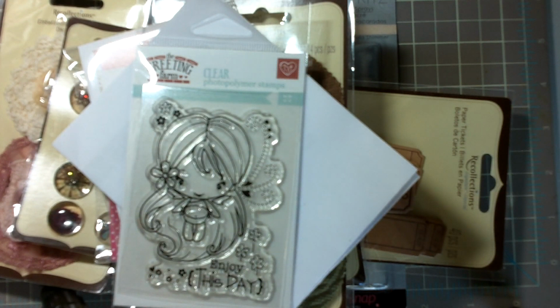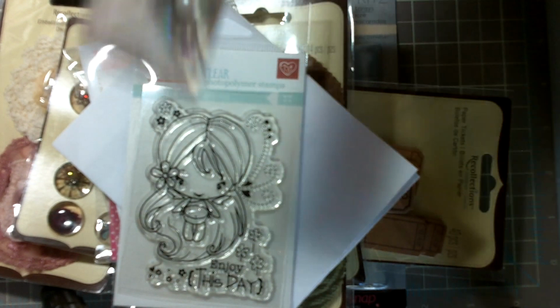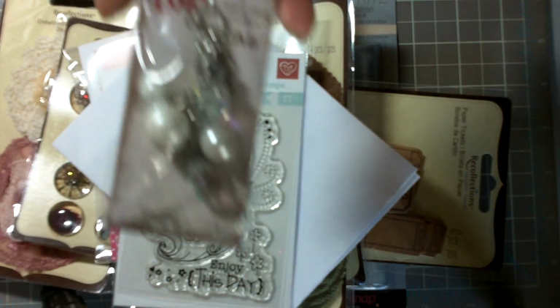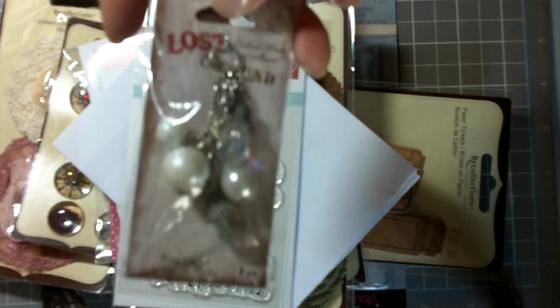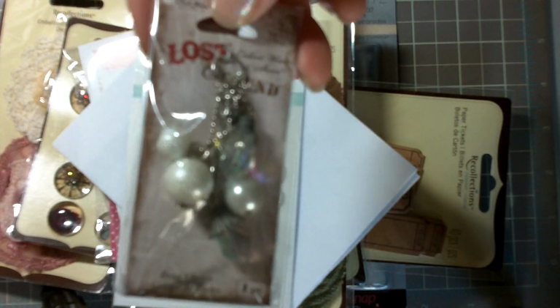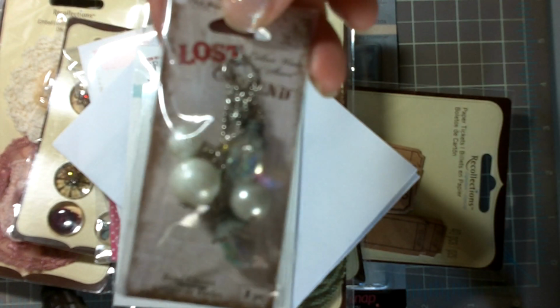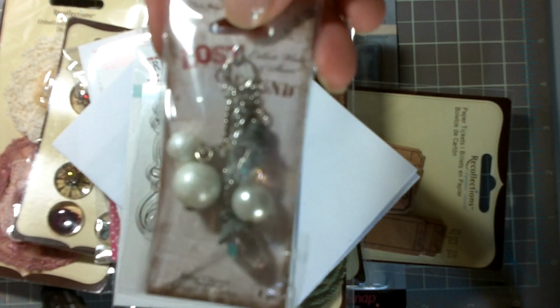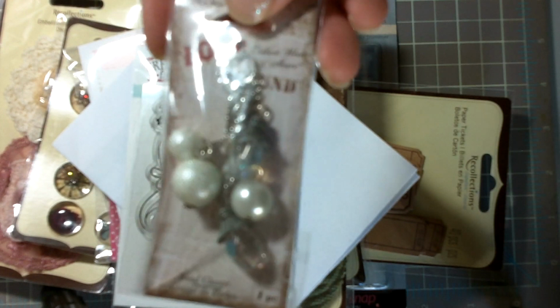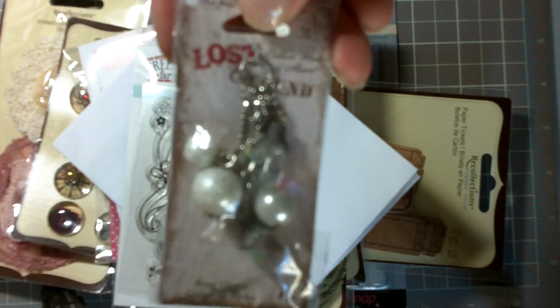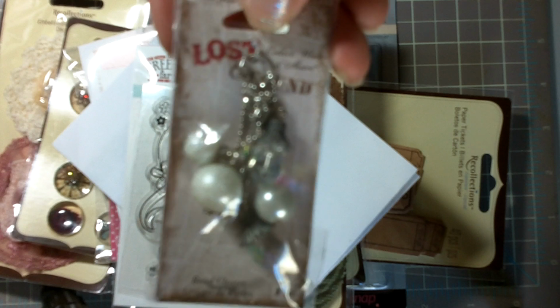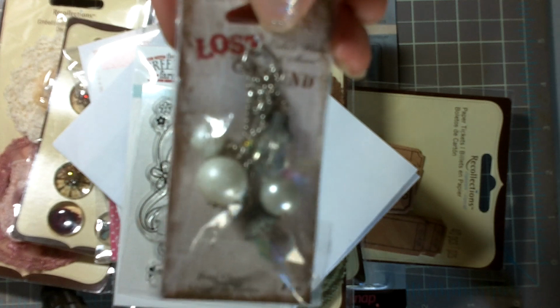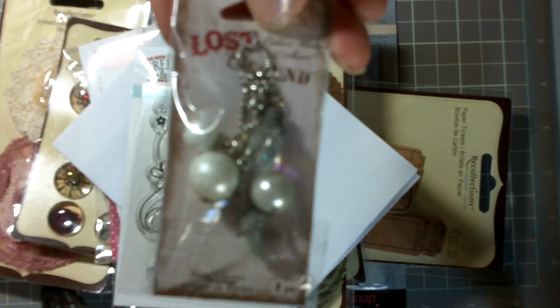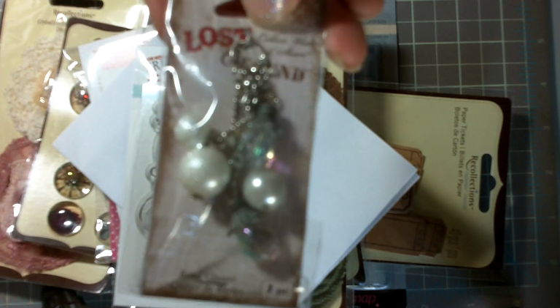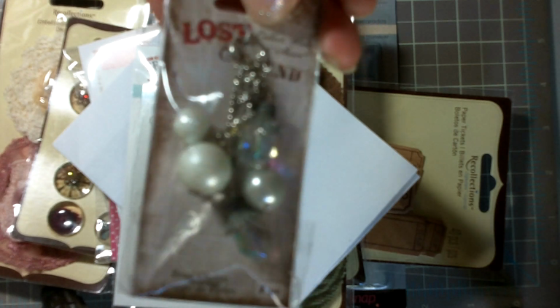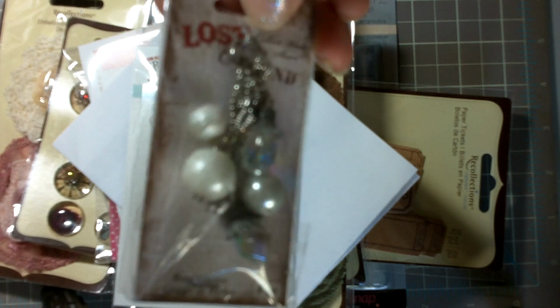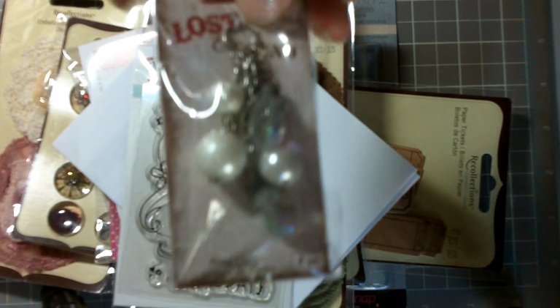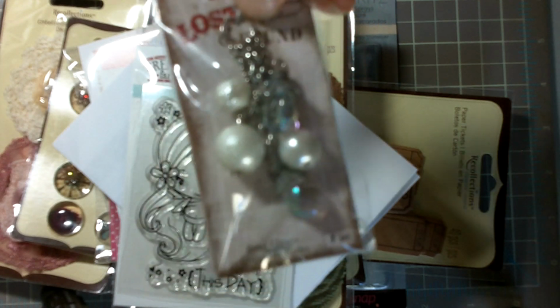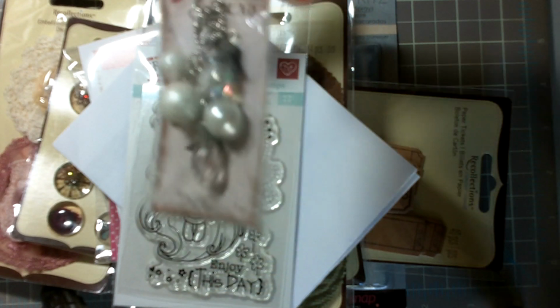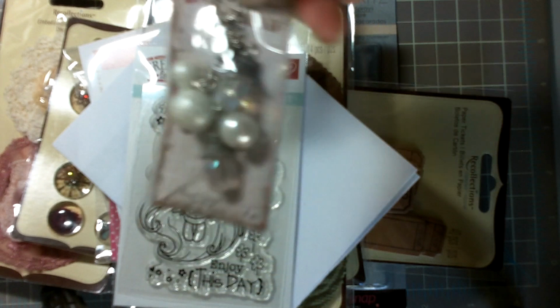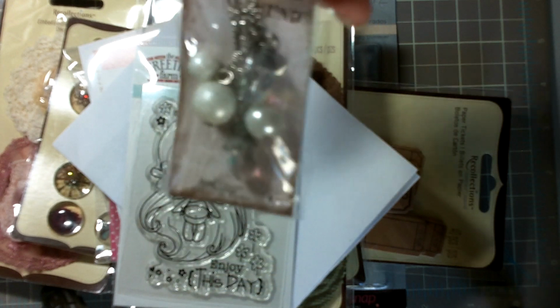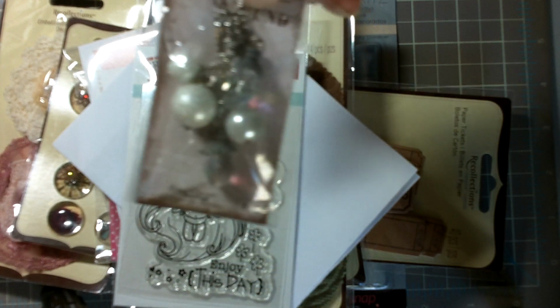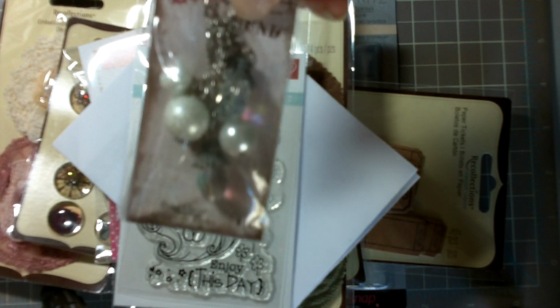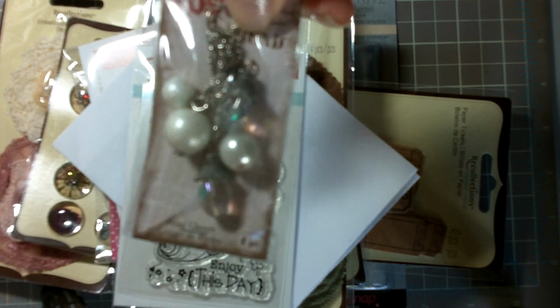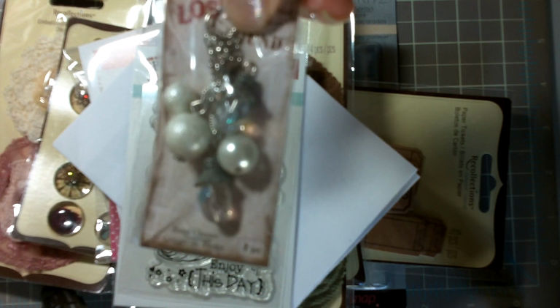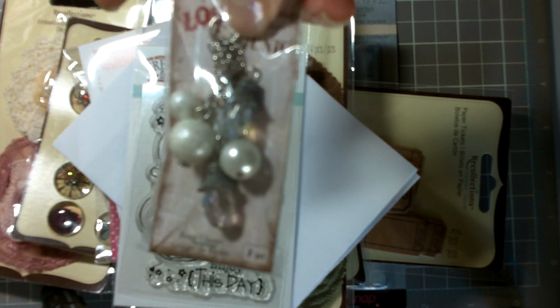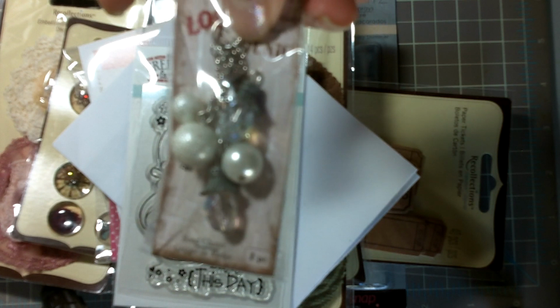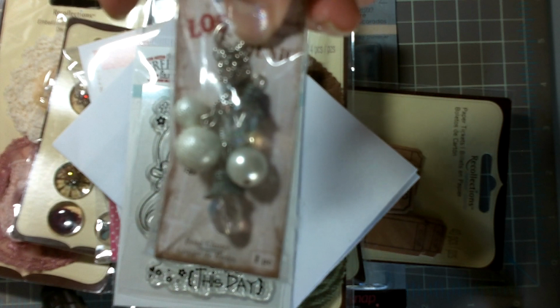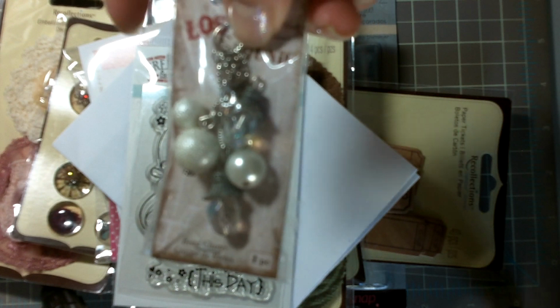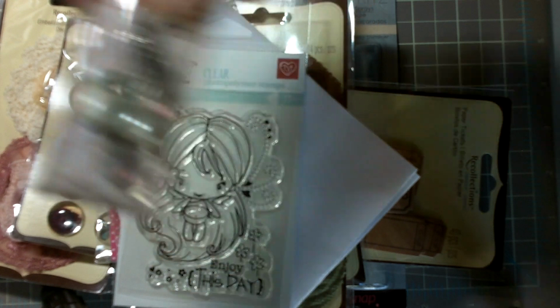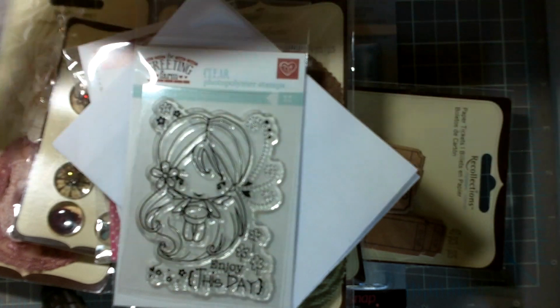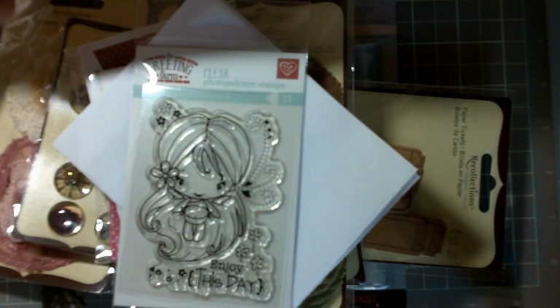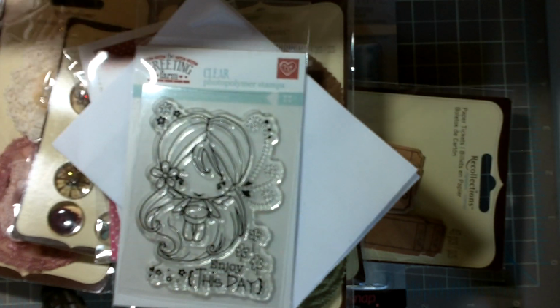And I got this at Michael's too — a lost and found little piece. I just thought that'd be kind of cute to hang from a mini.